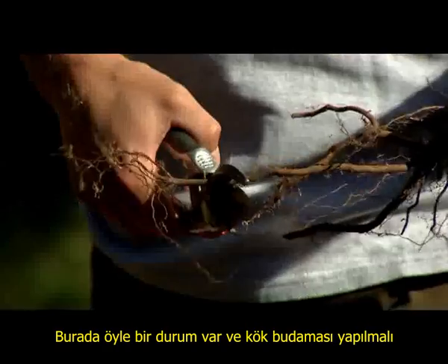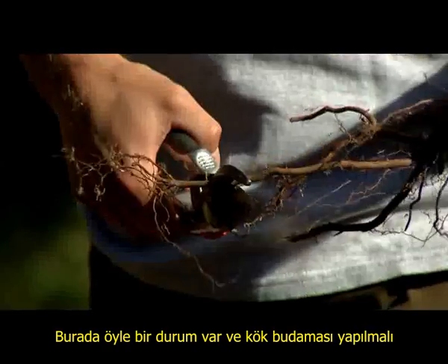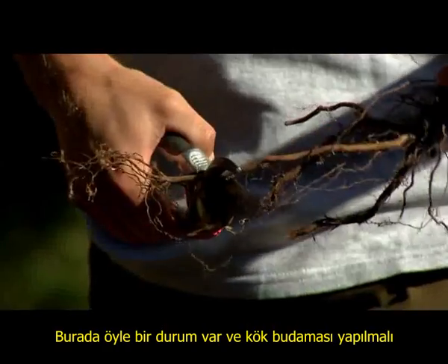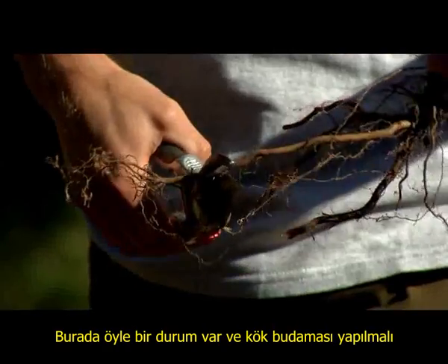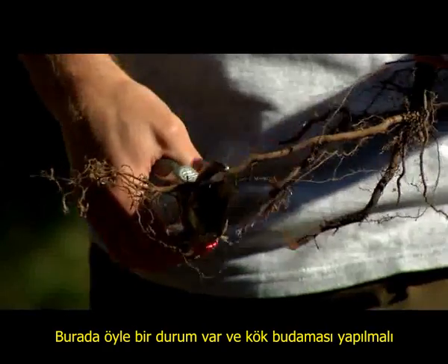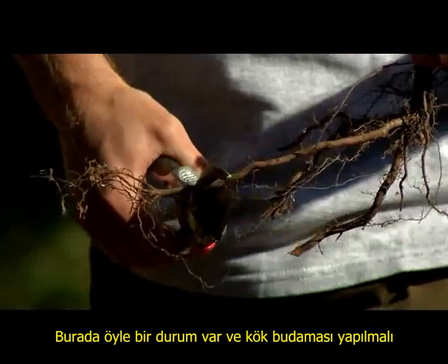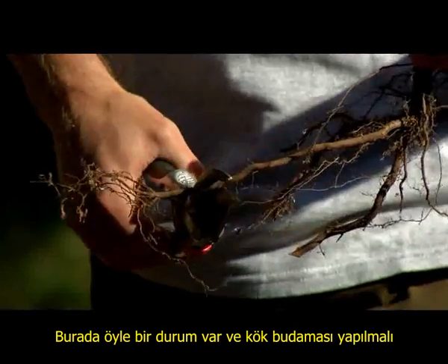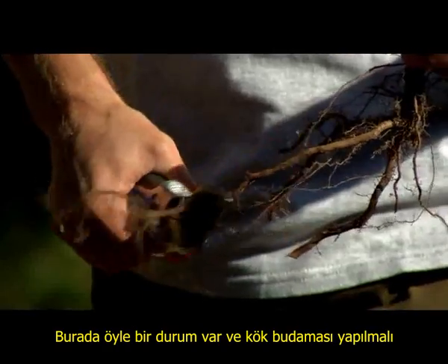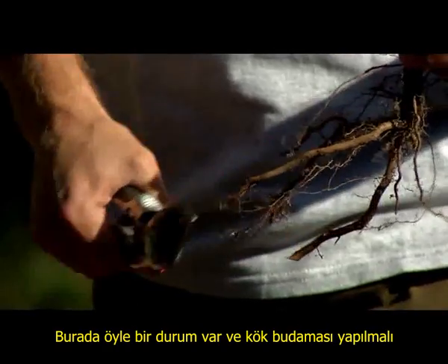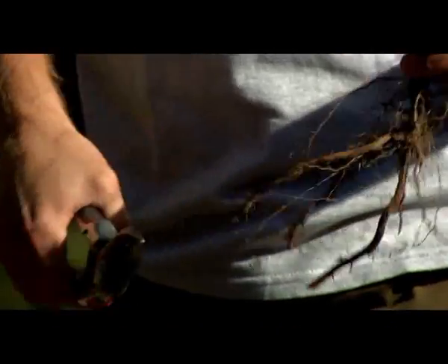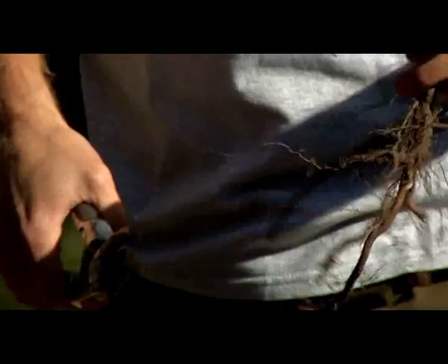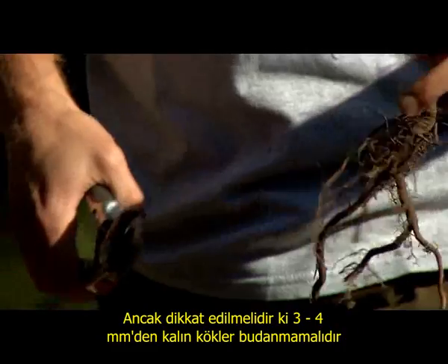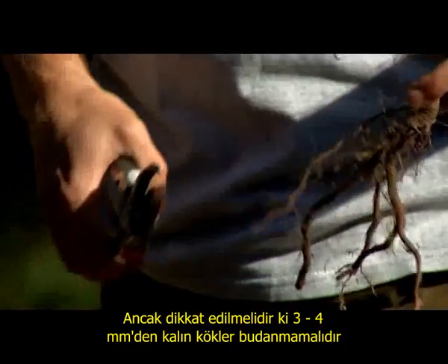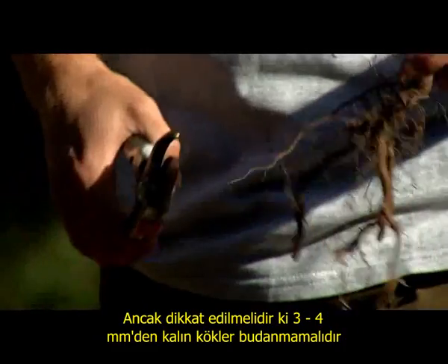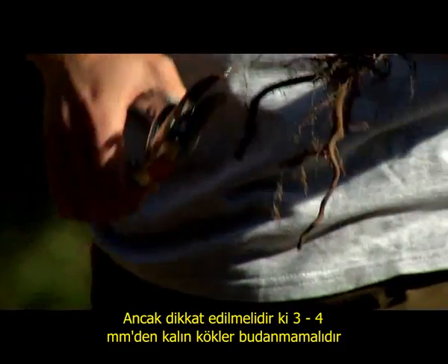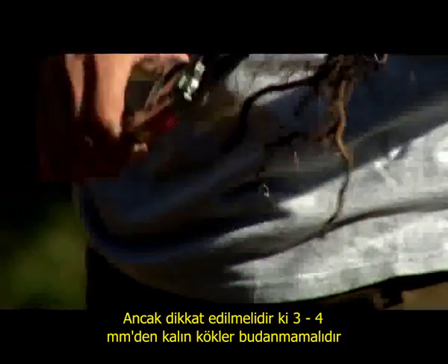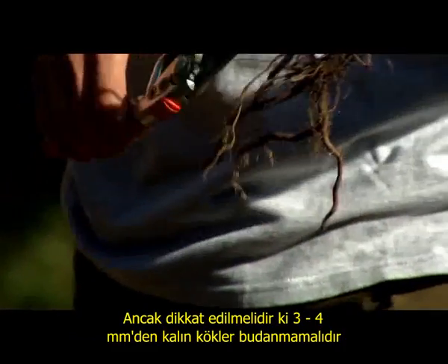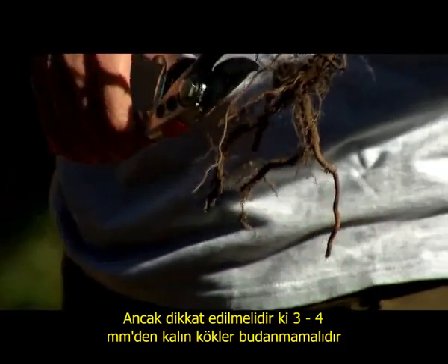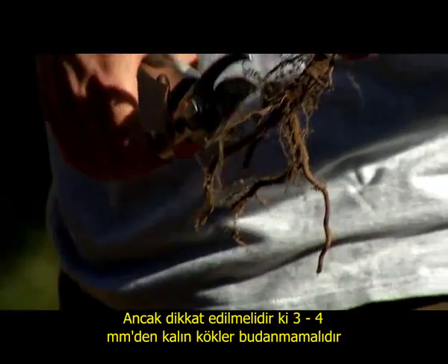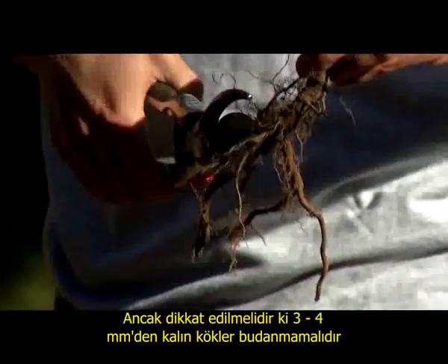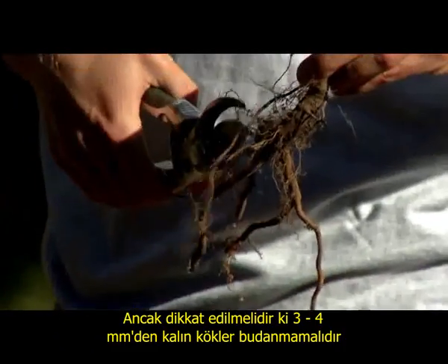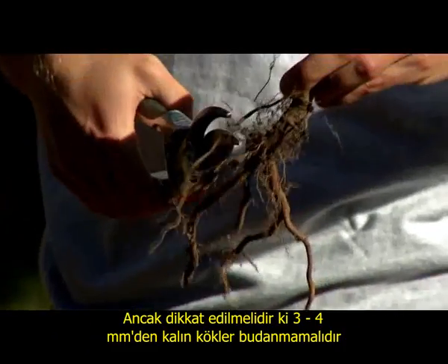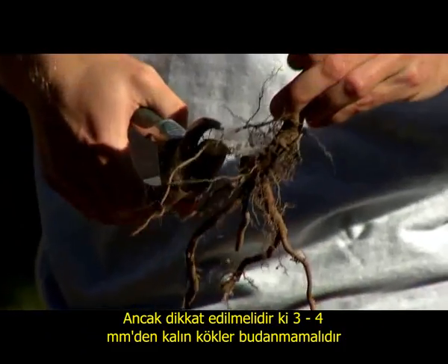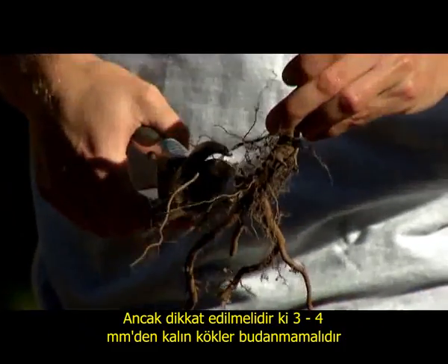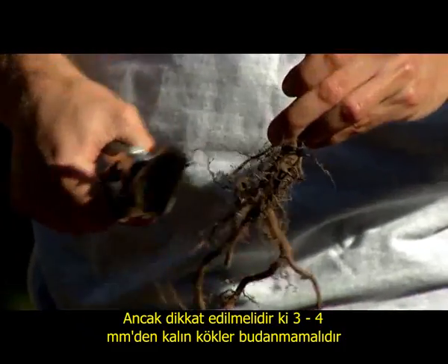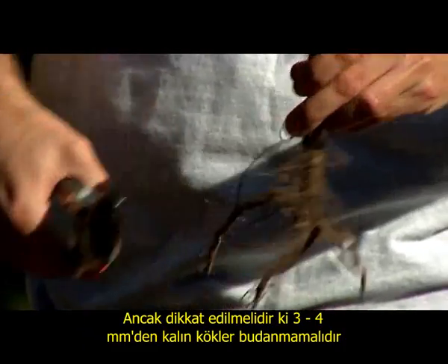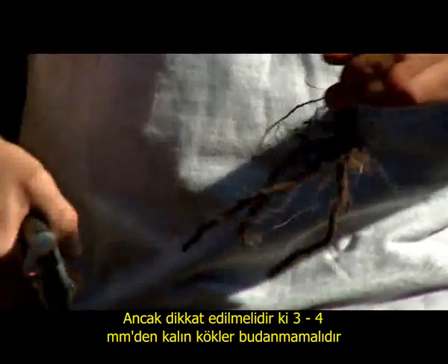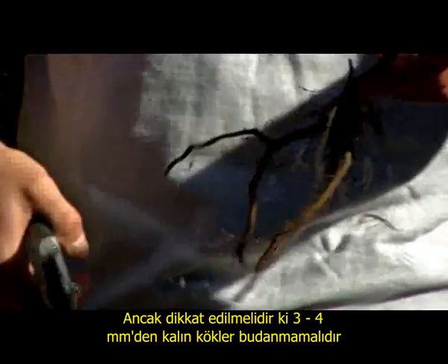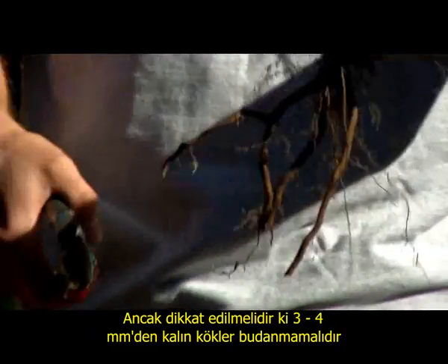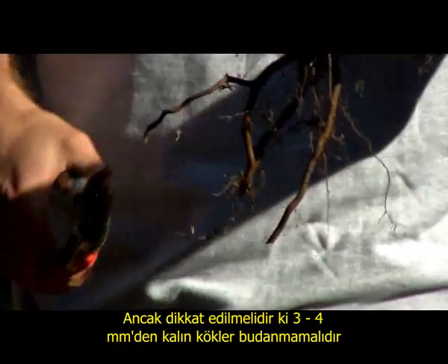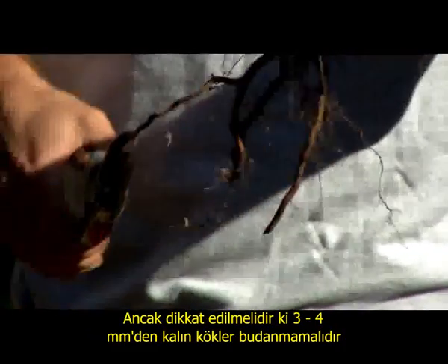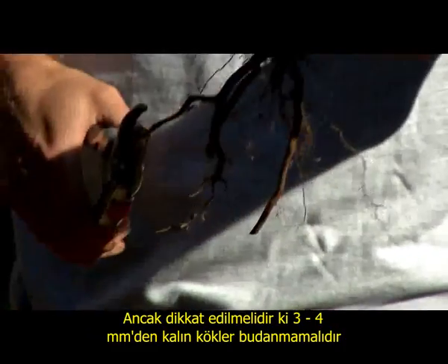This cutting, however, should not be conducted on roots thicker than three to four millimeters. Otherwise, no new taproot will develop.